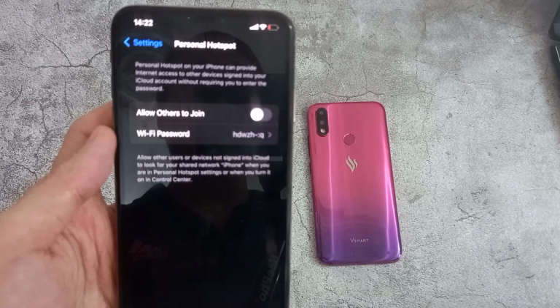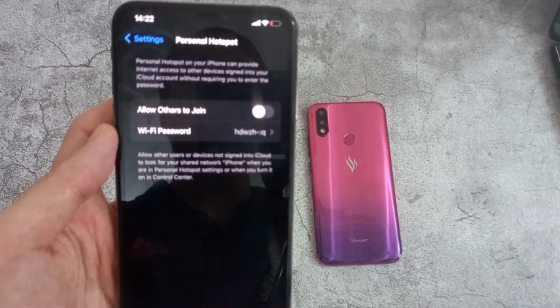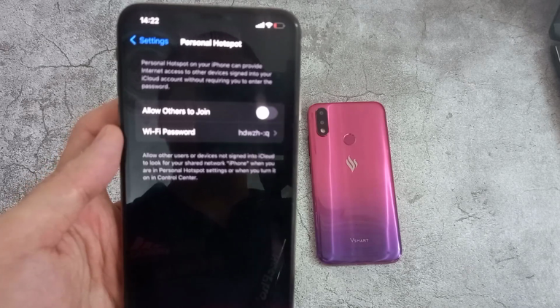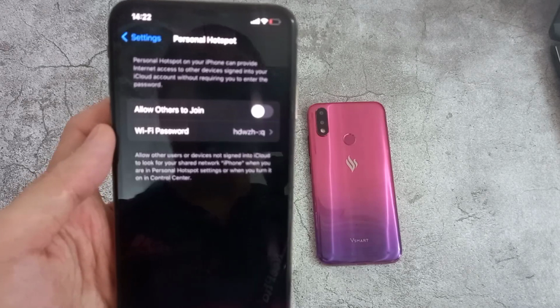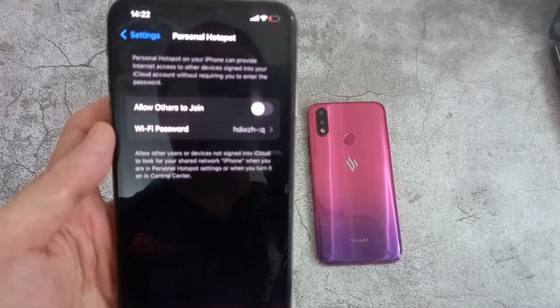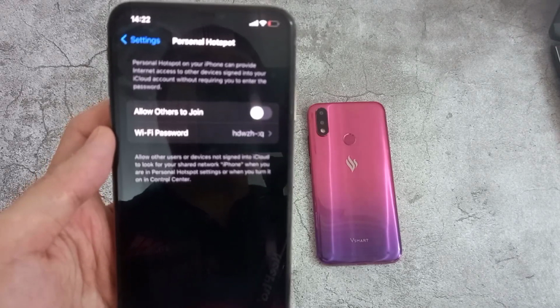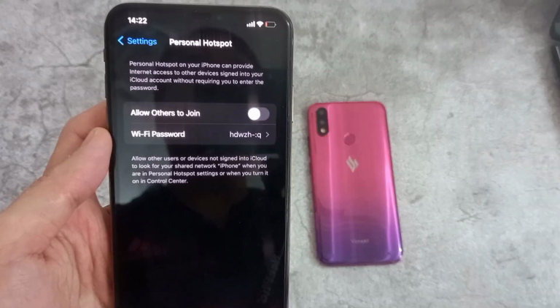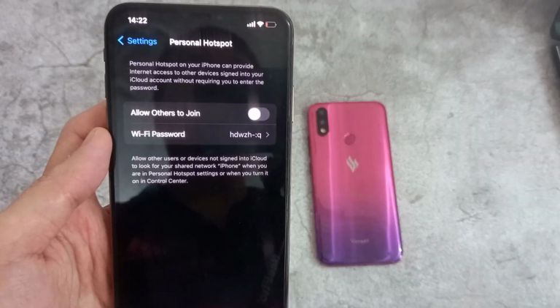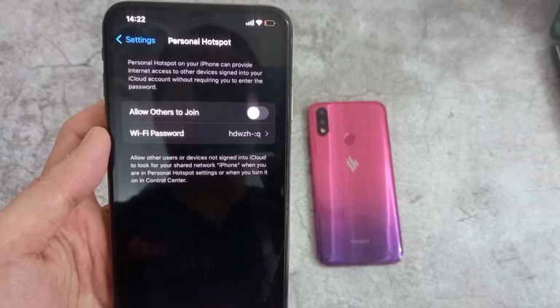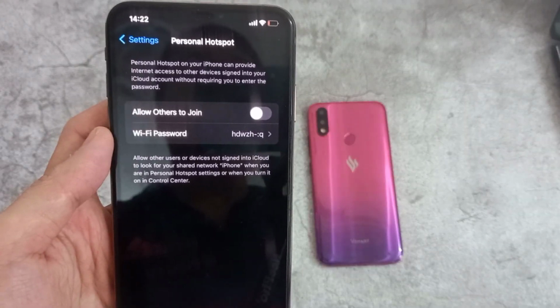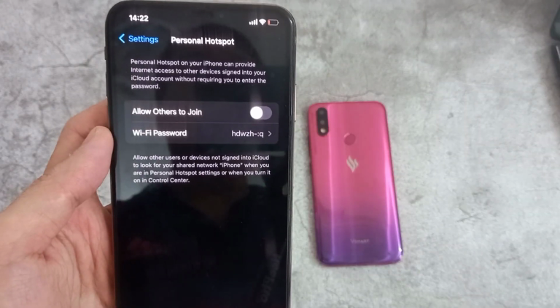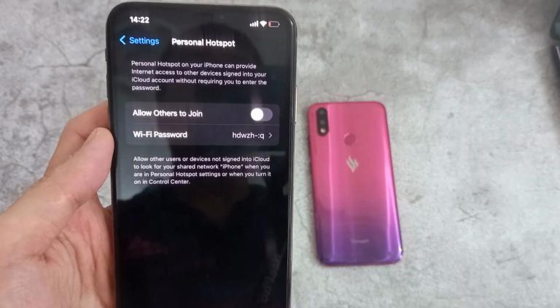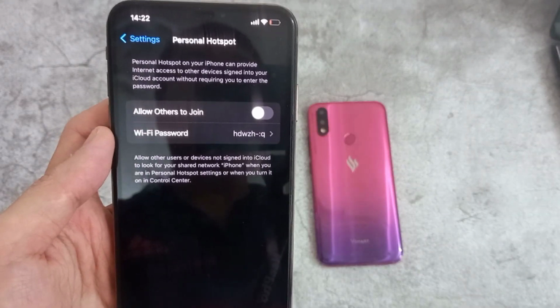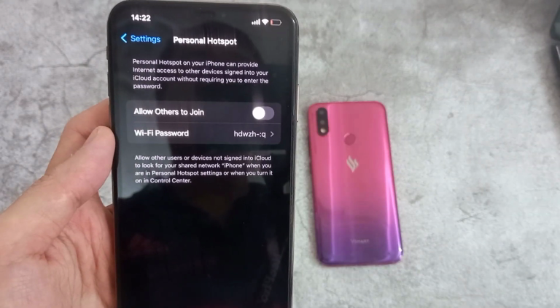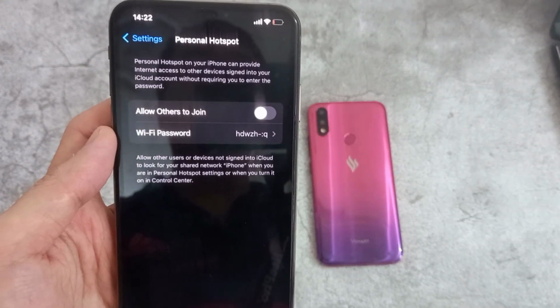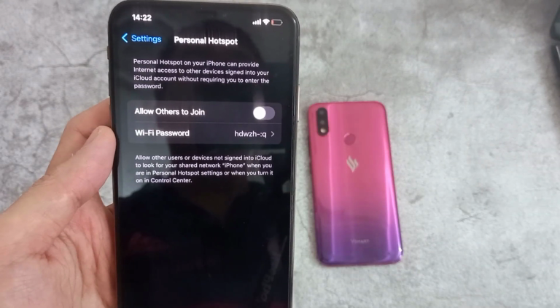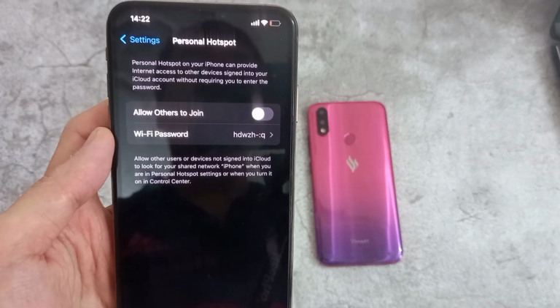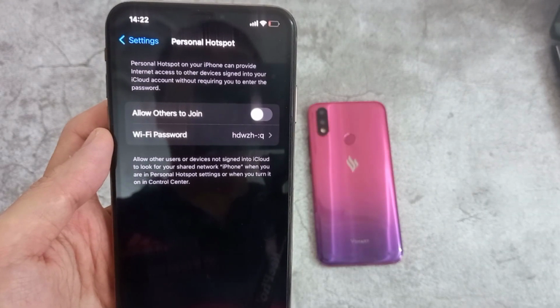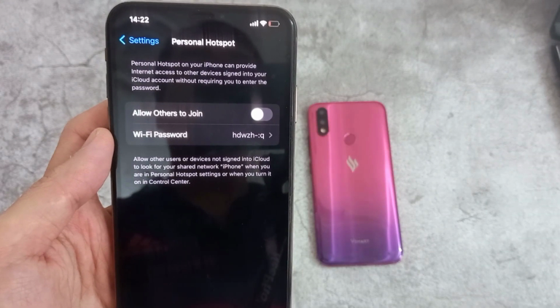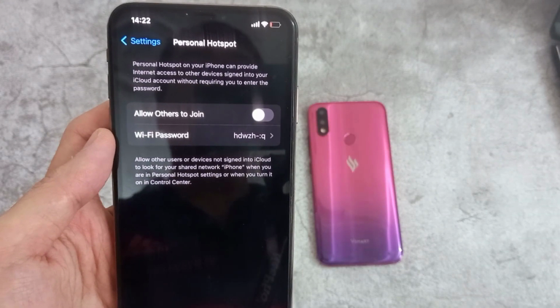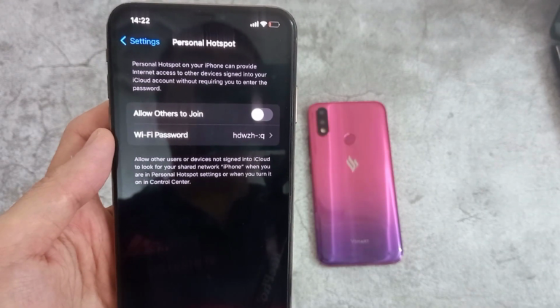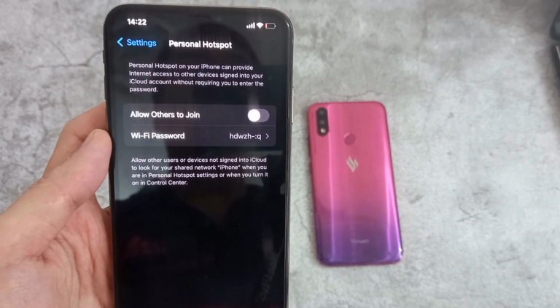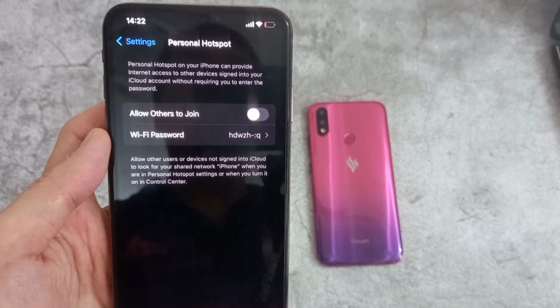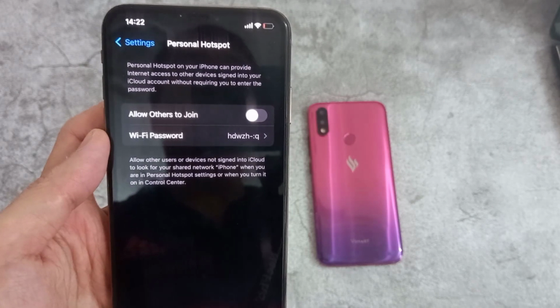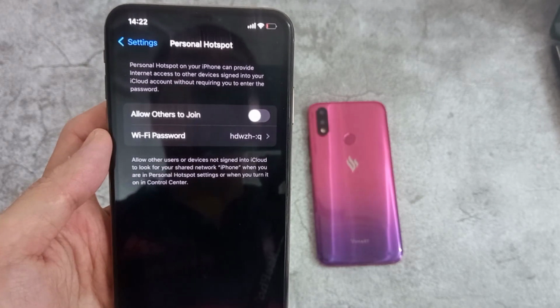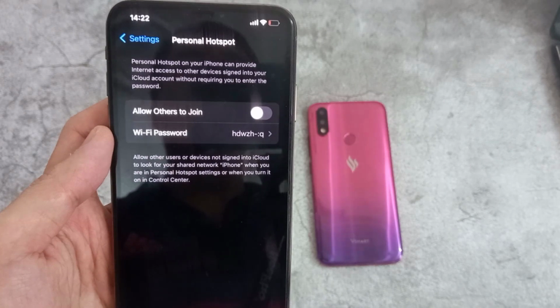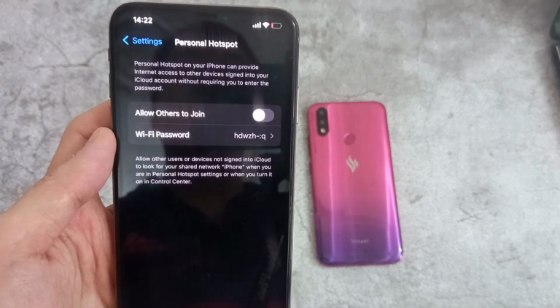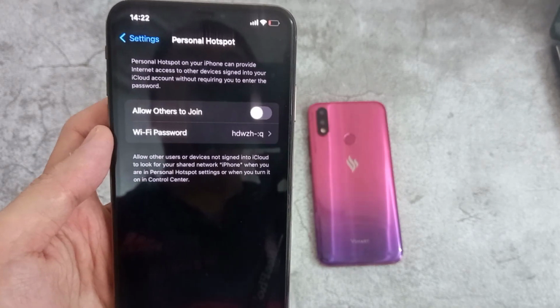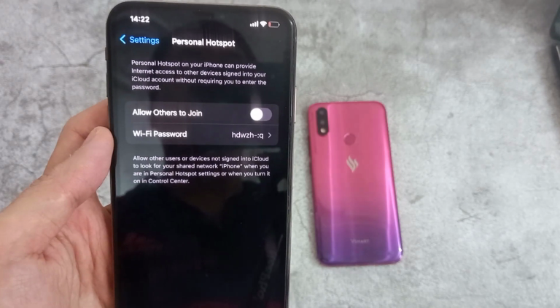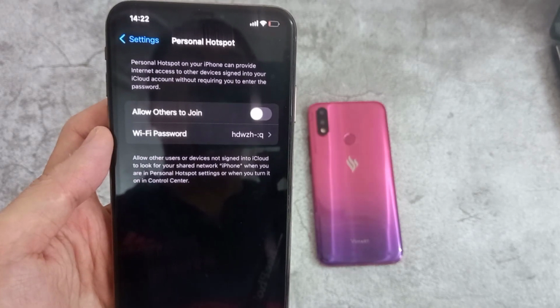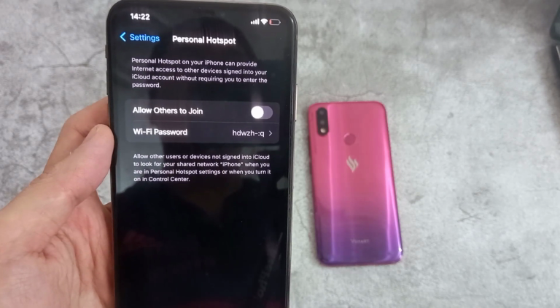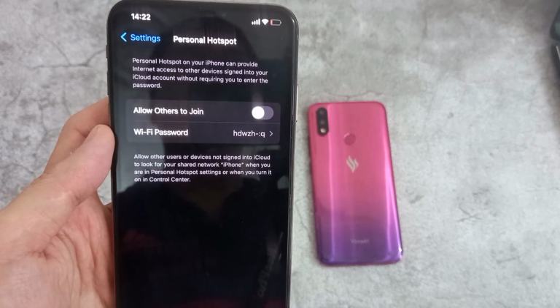Hi everyone! In this video, I will show you how you can enable Wi-Fi Hotspot and share the internet connection on your iPhone XS Max.